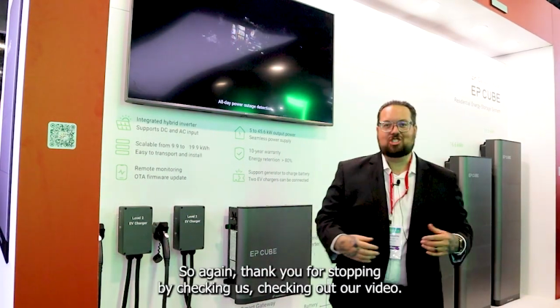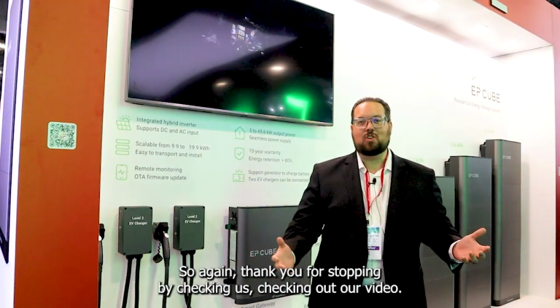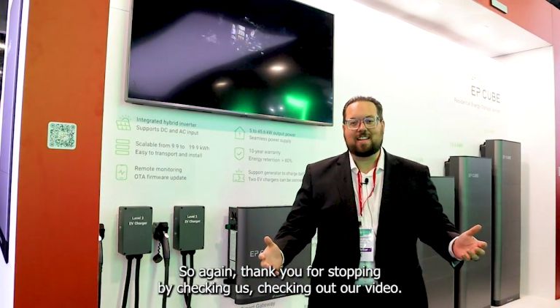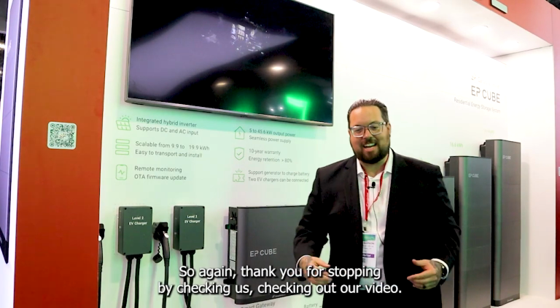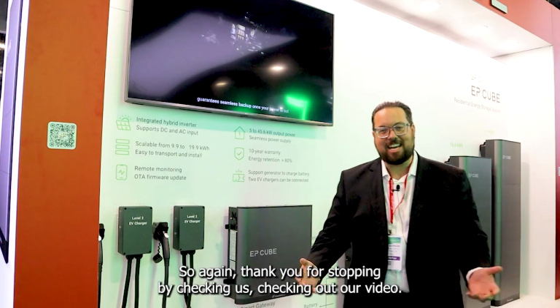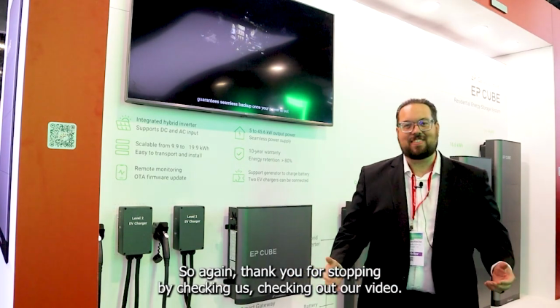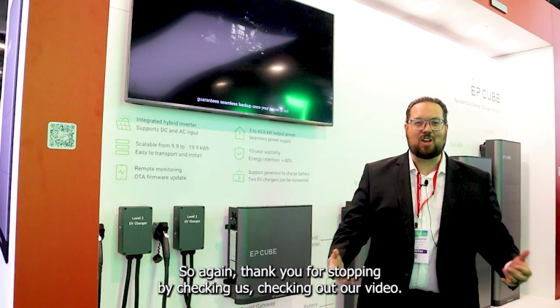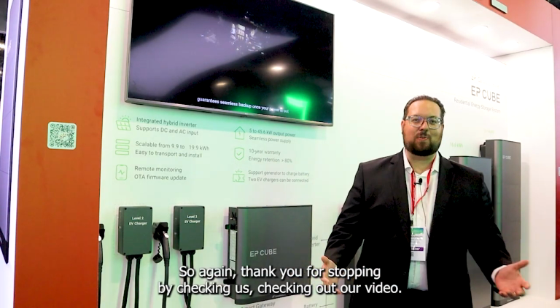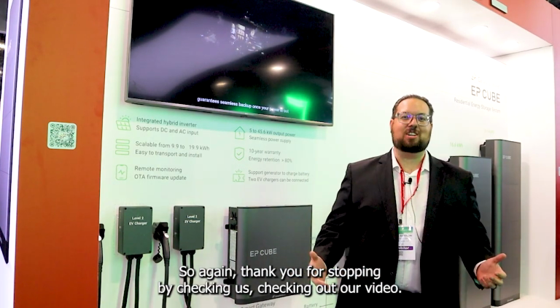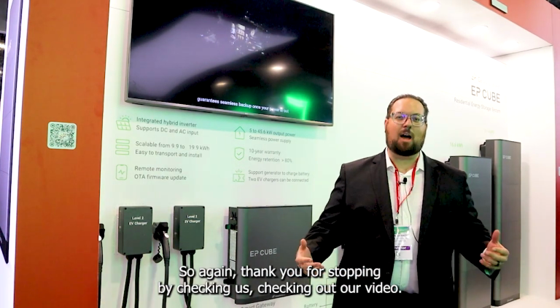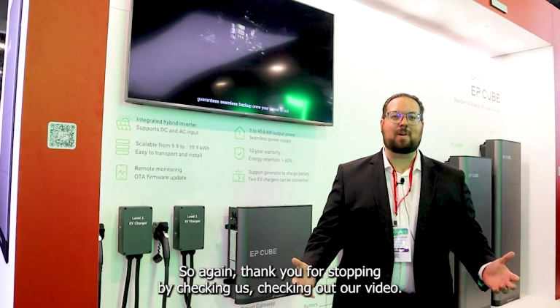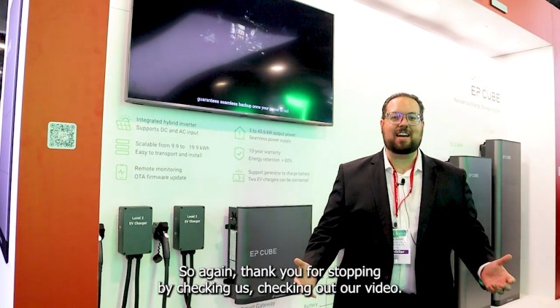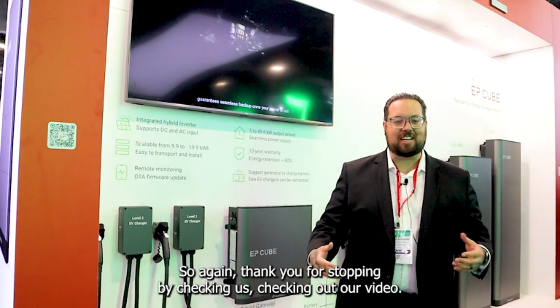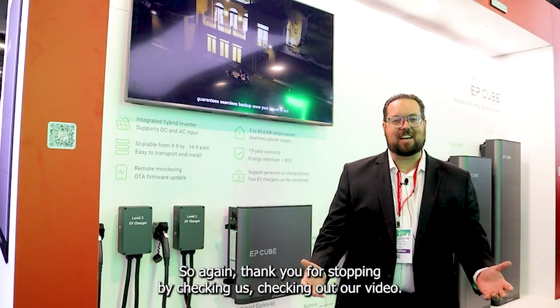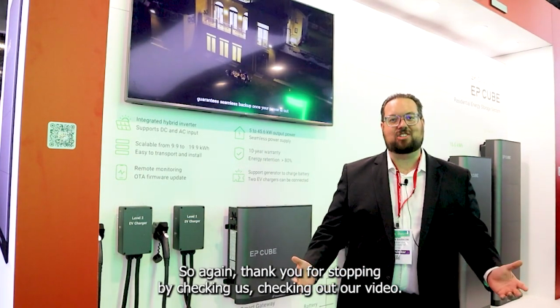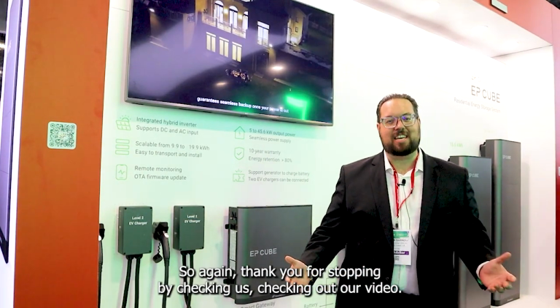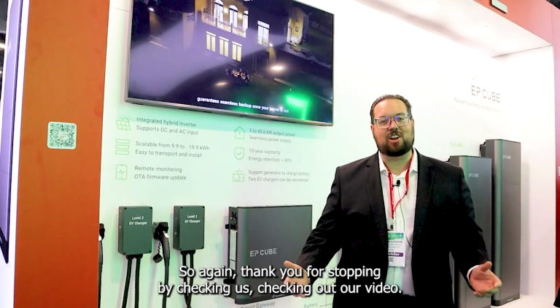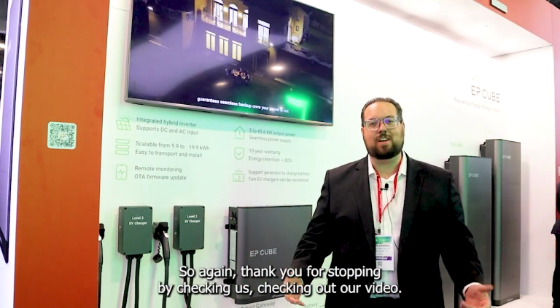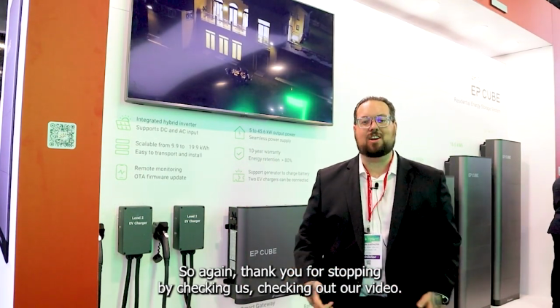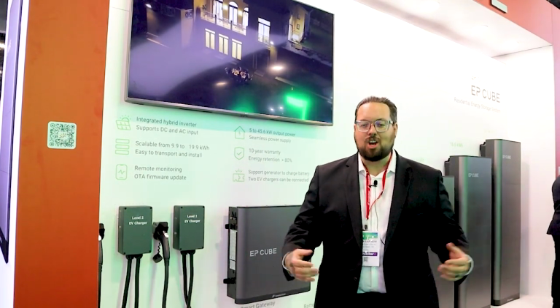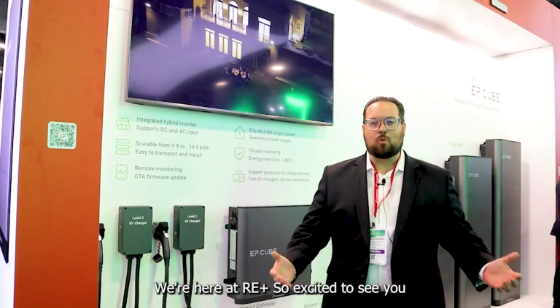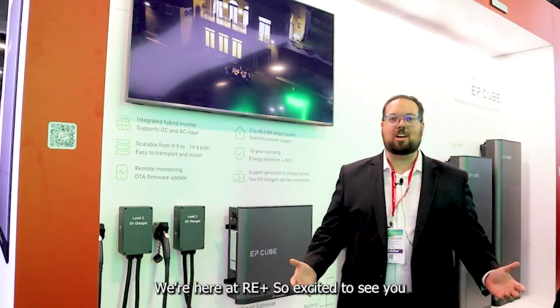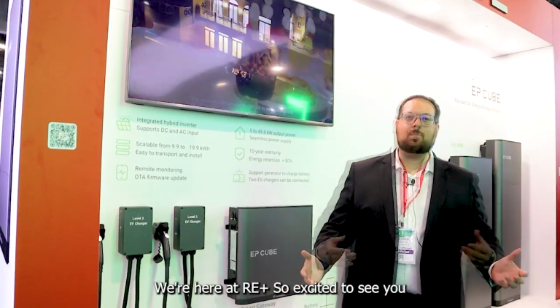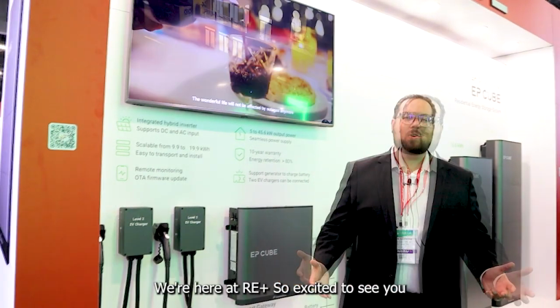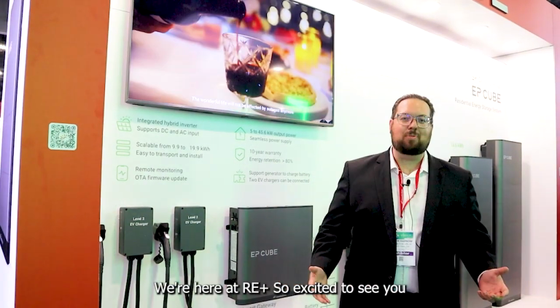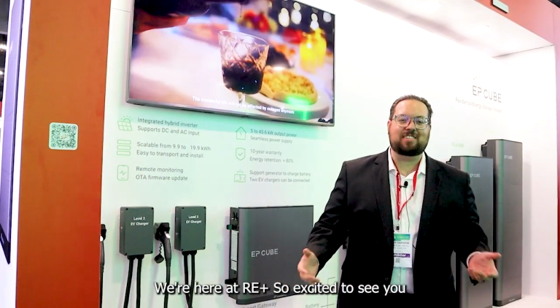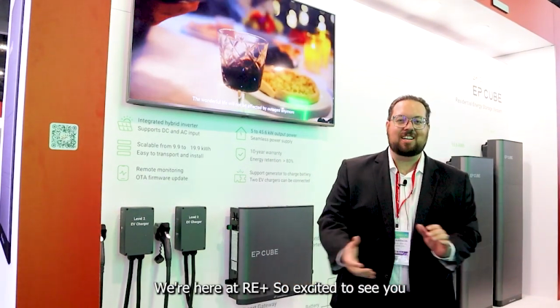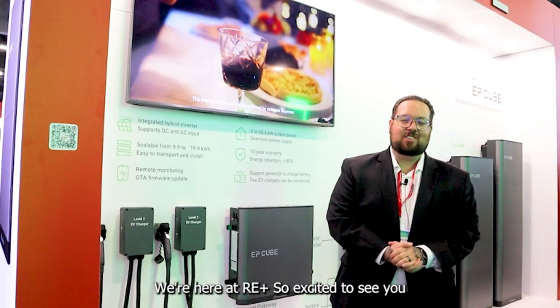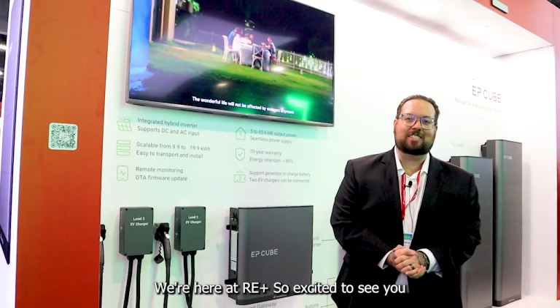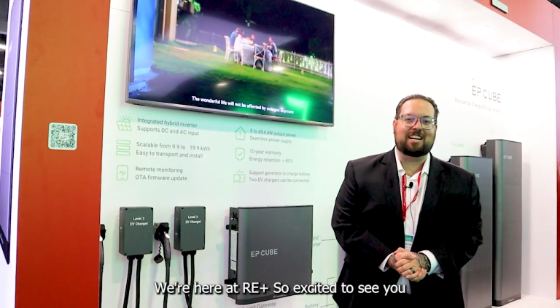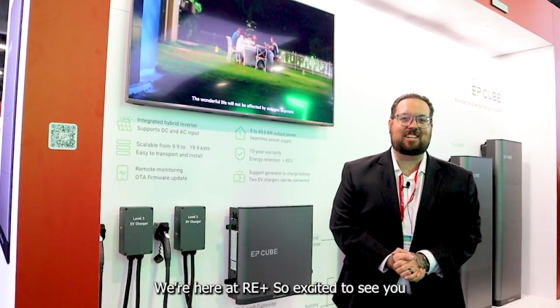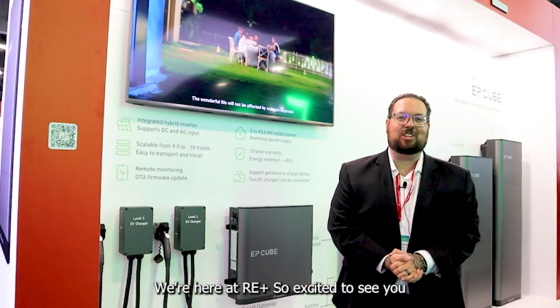Thank you for stopping by and checking out our video. We're here at RE+, so I'm excited to see you.